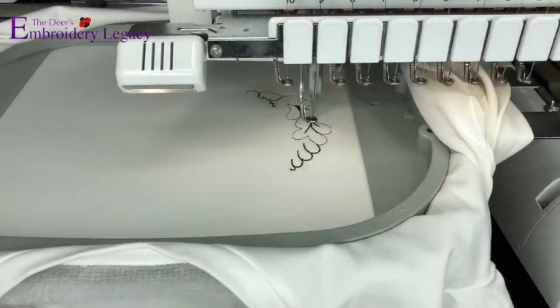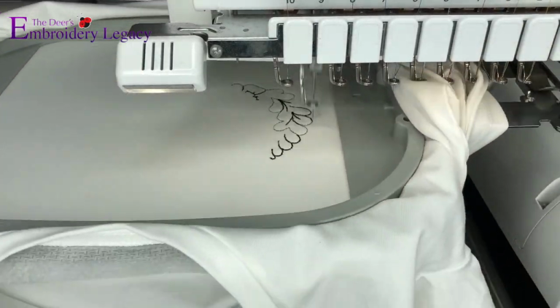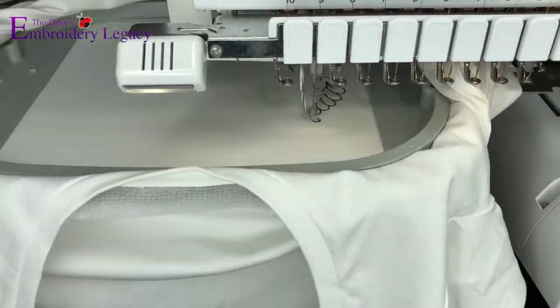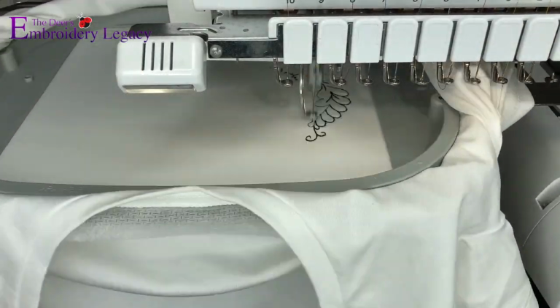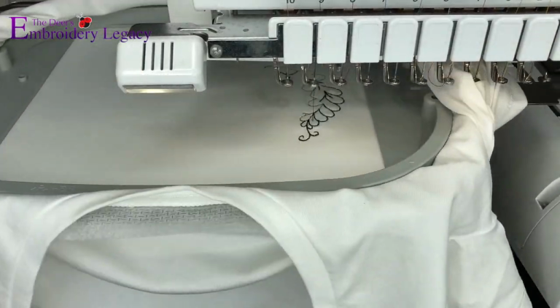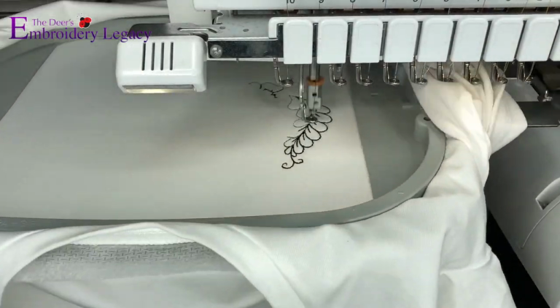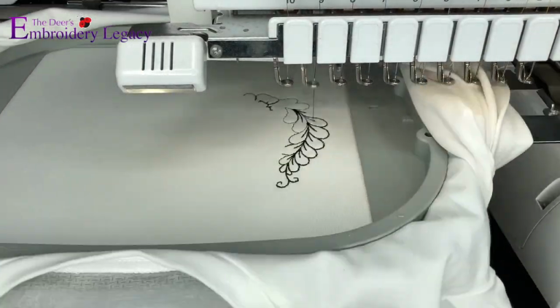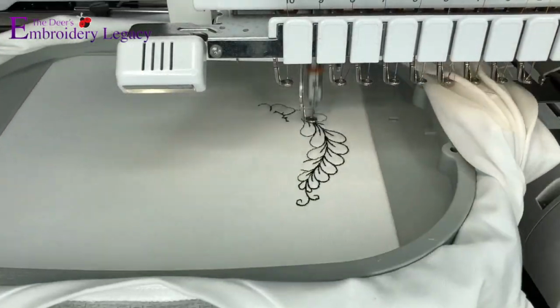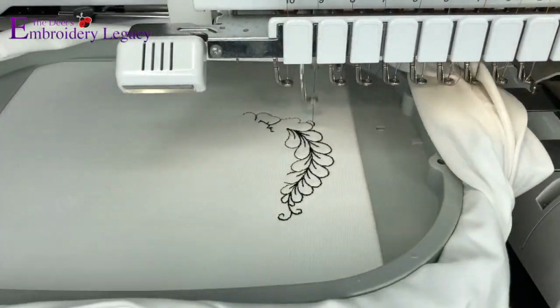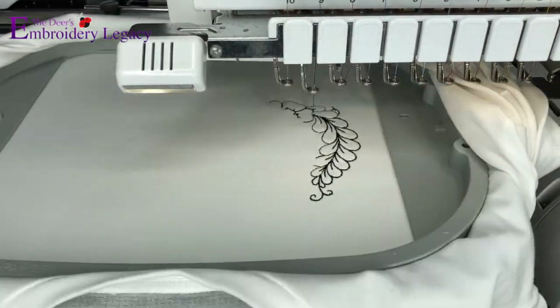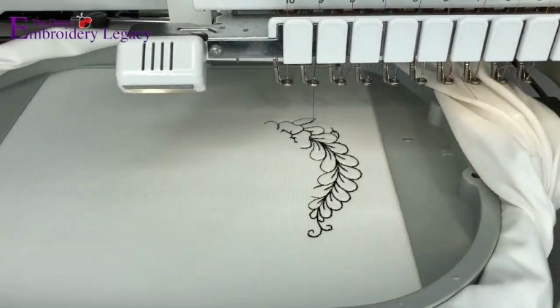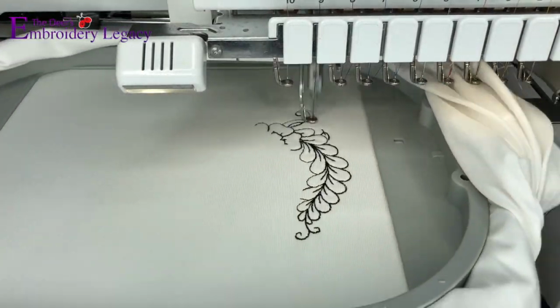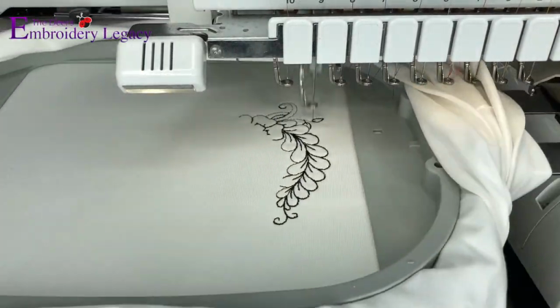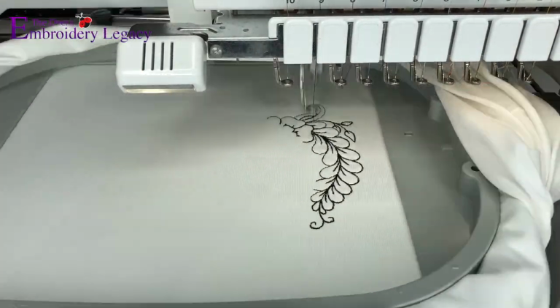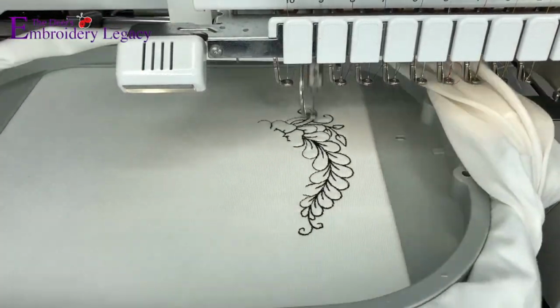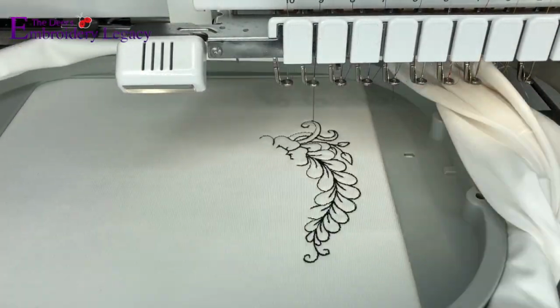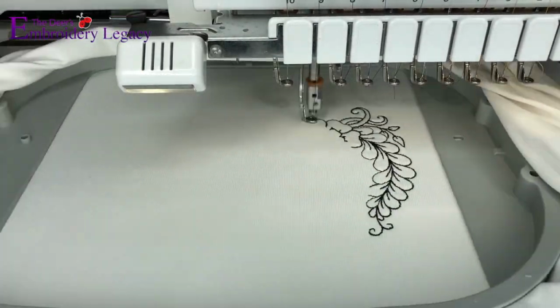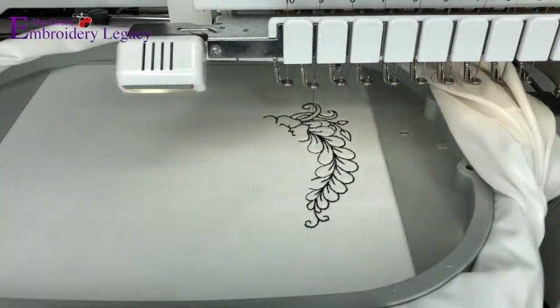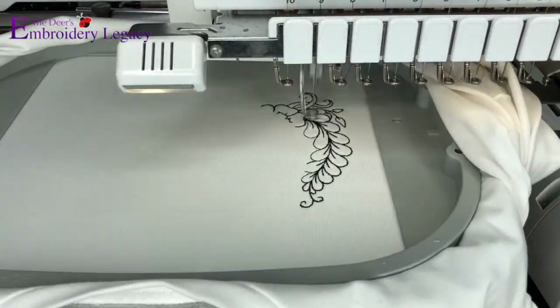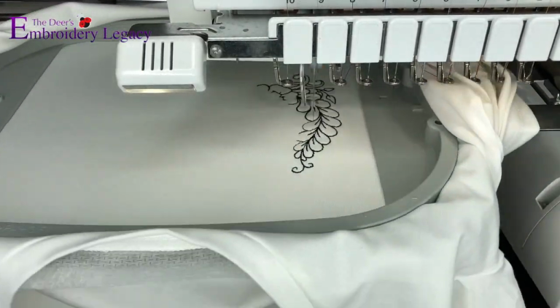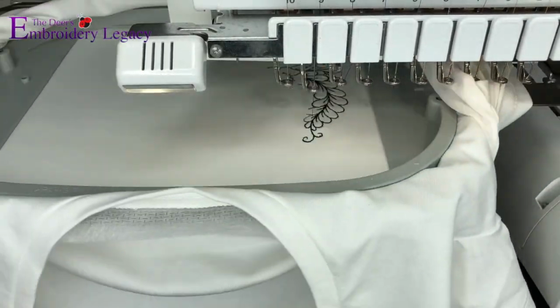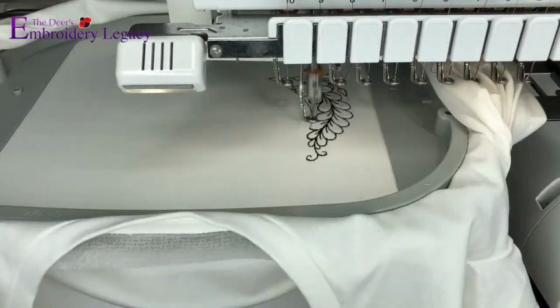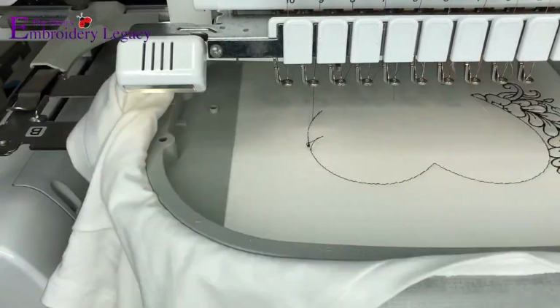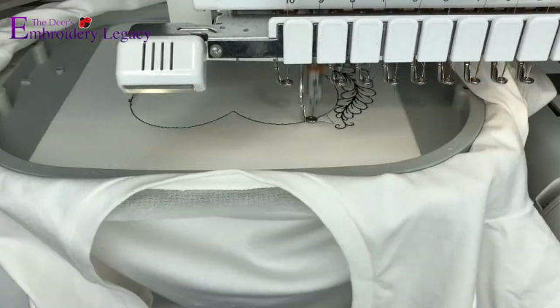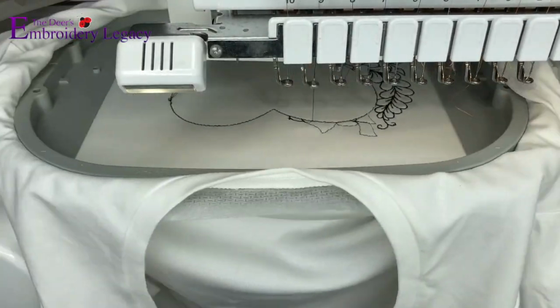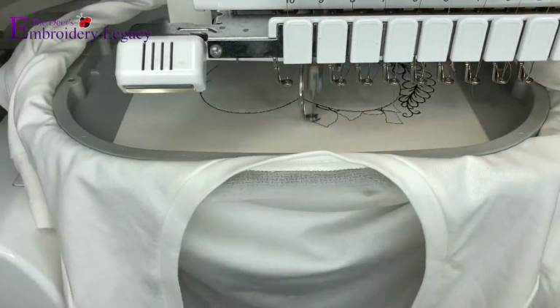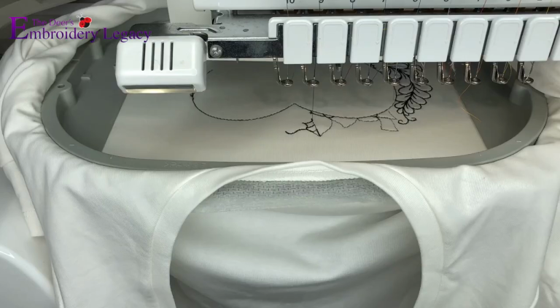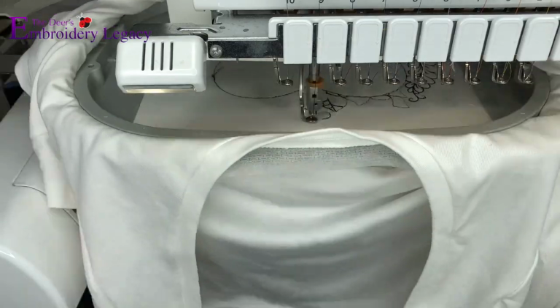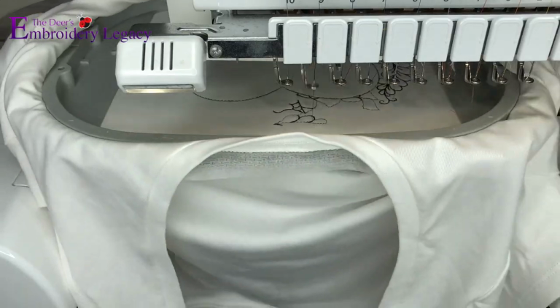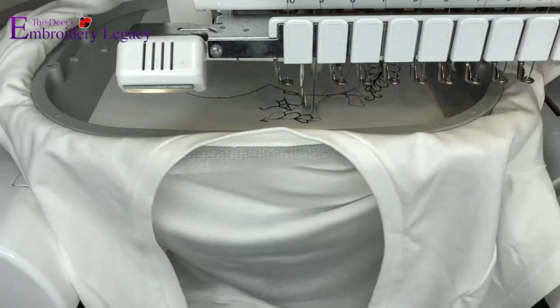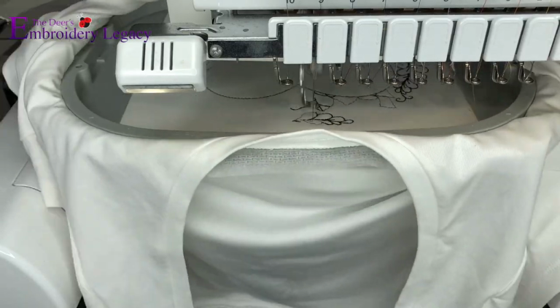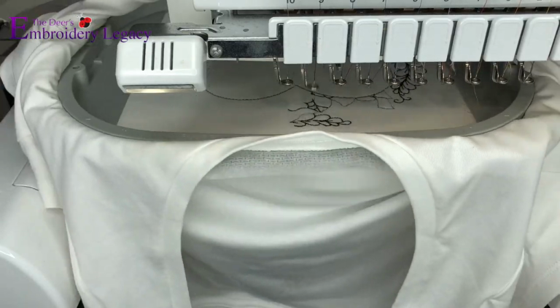Now that our shirt has been properly hooped we're simply going to put it onto the machine and allow the template of the design to stitch.